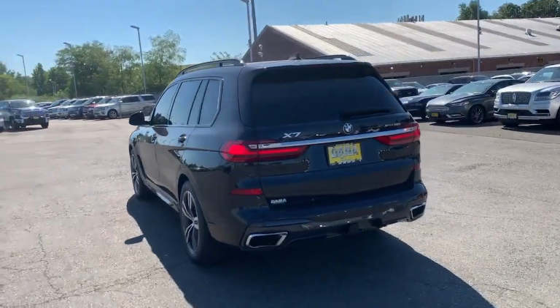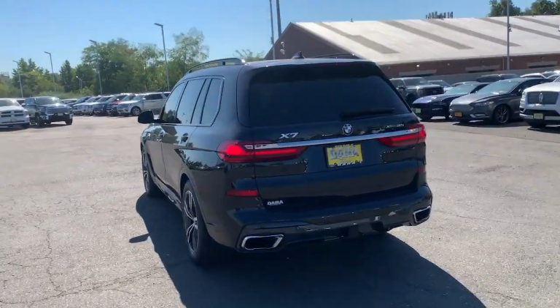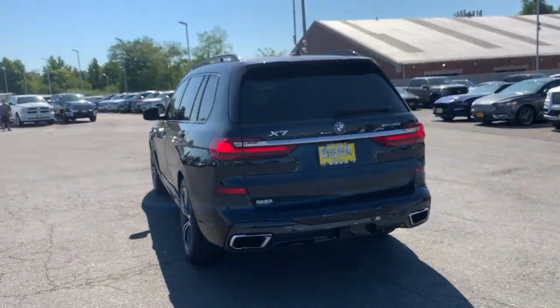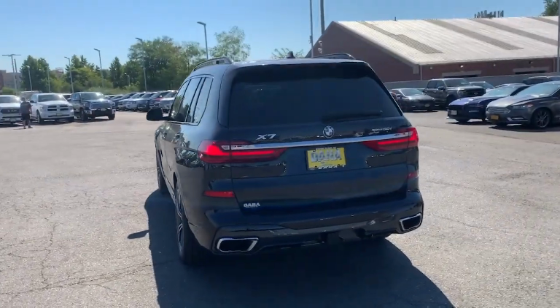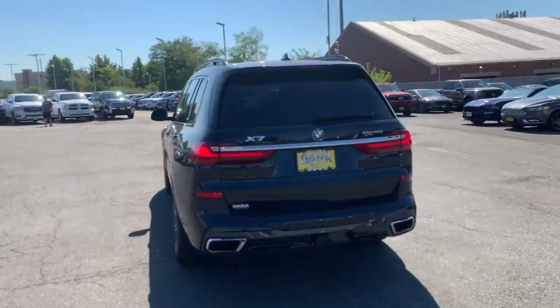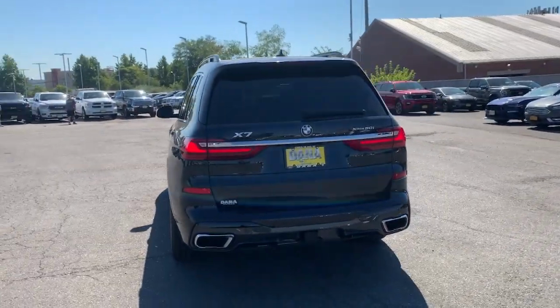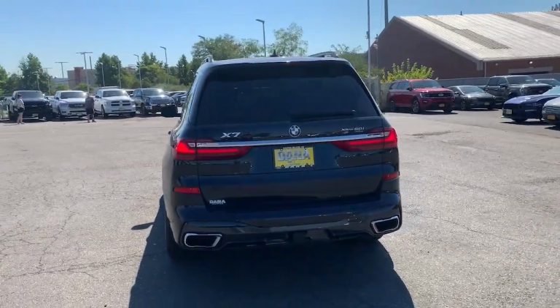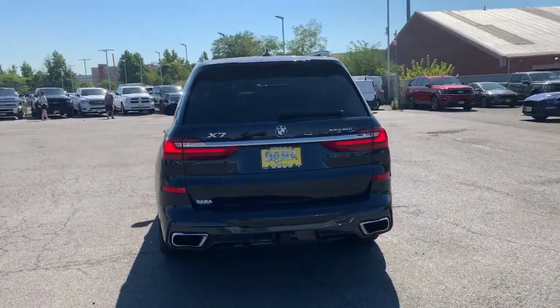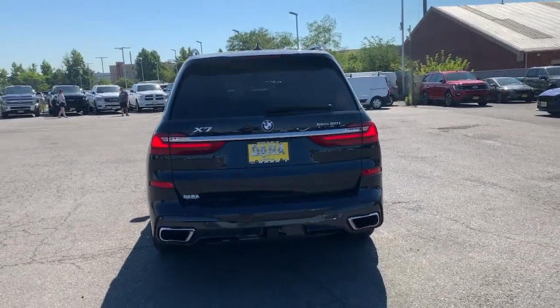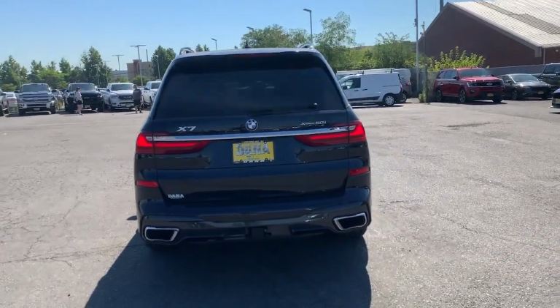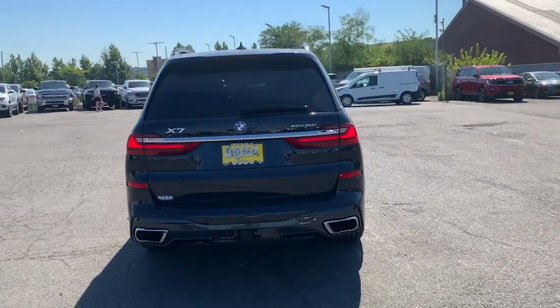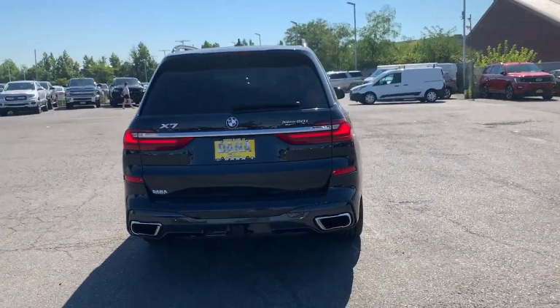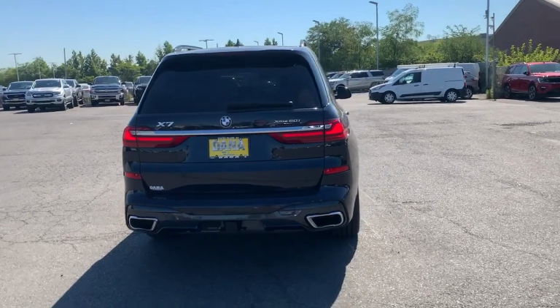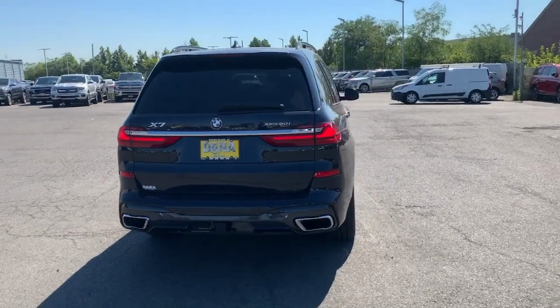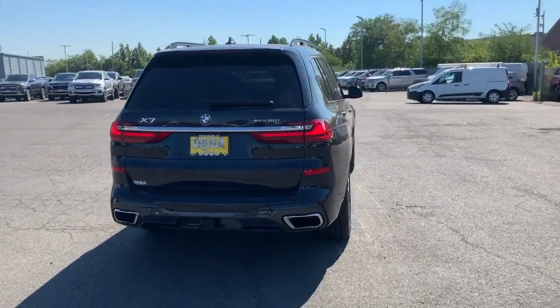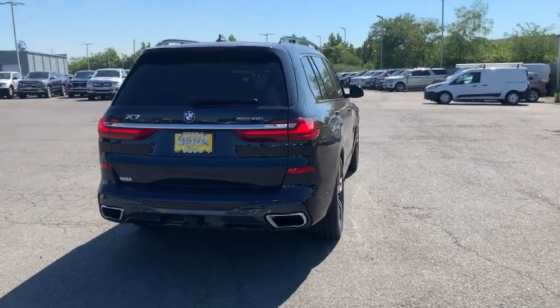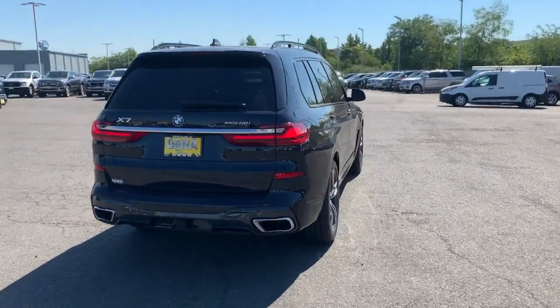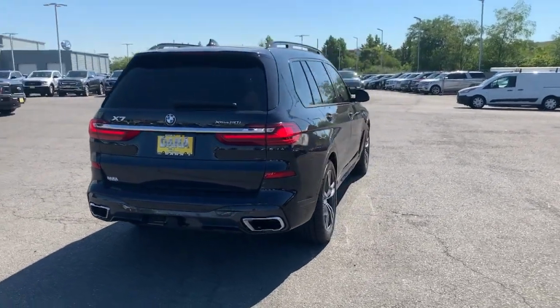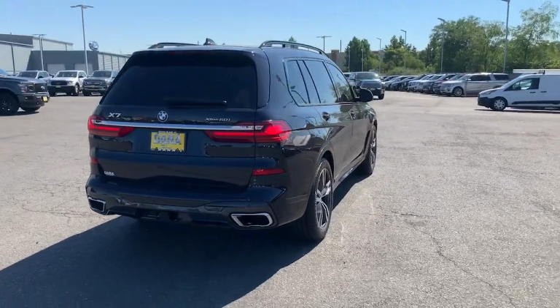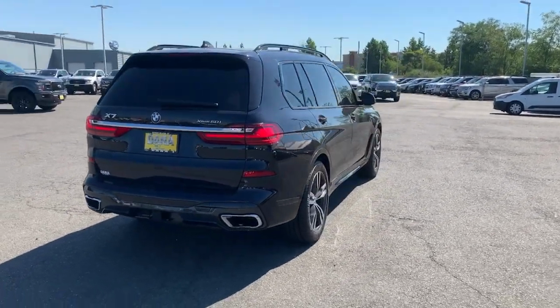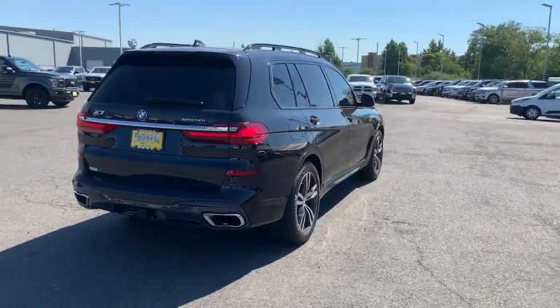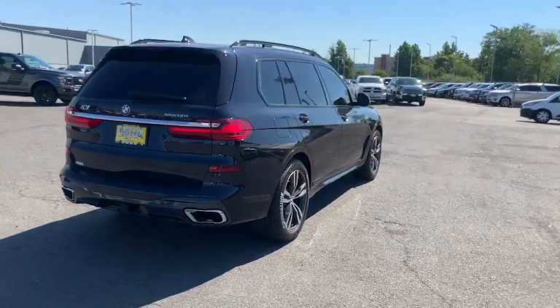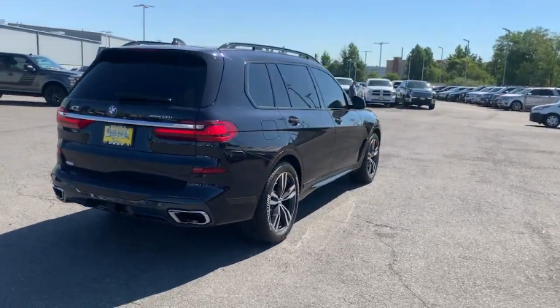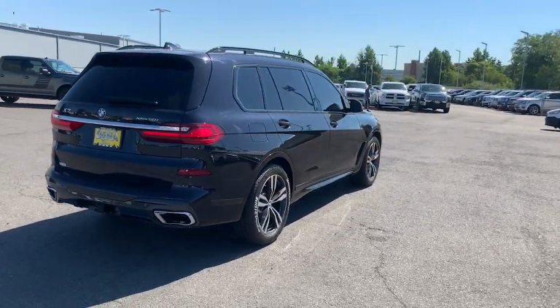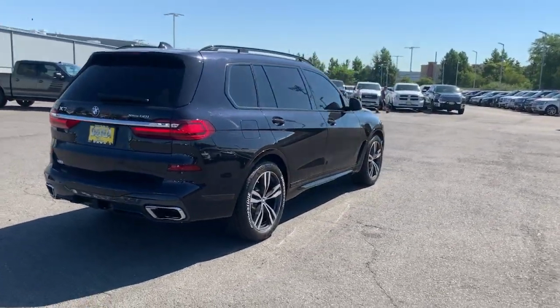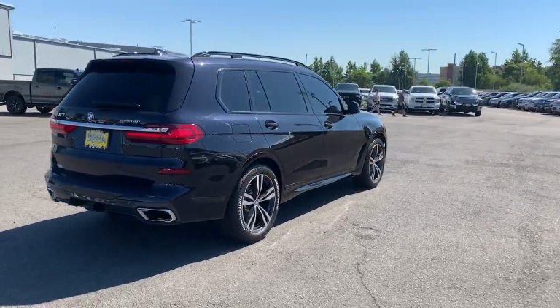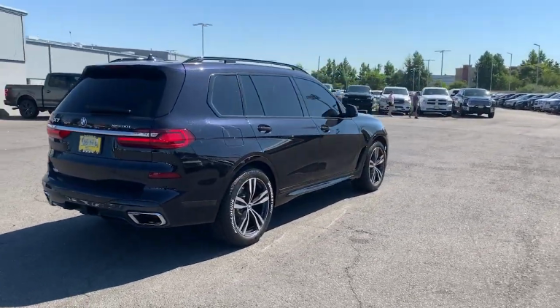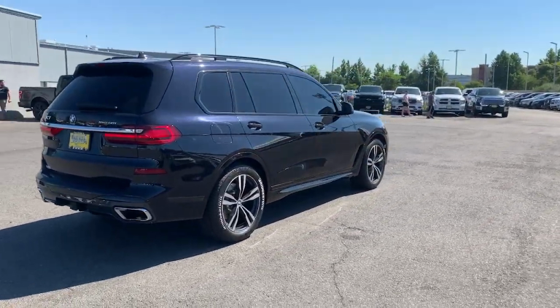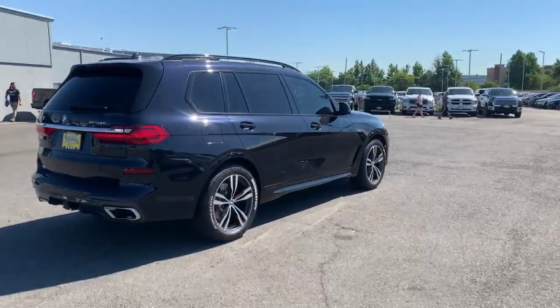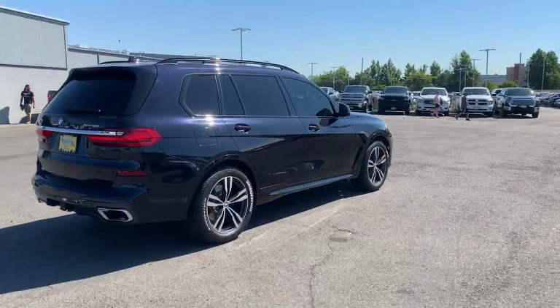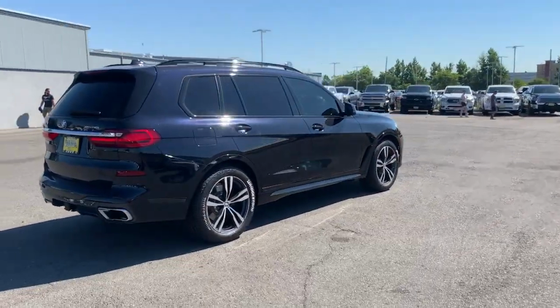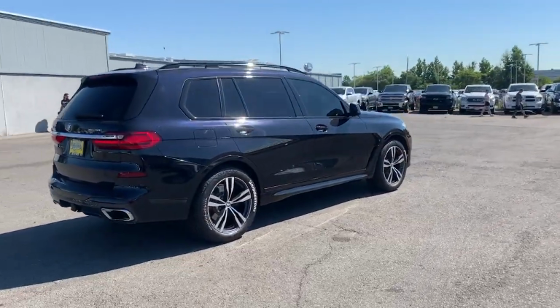Serene, smooth and satisfying, this impressively capable vehicle exceeds all expectations.